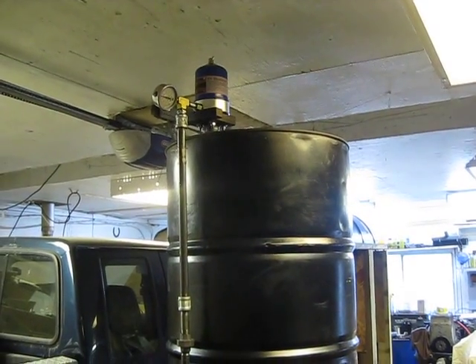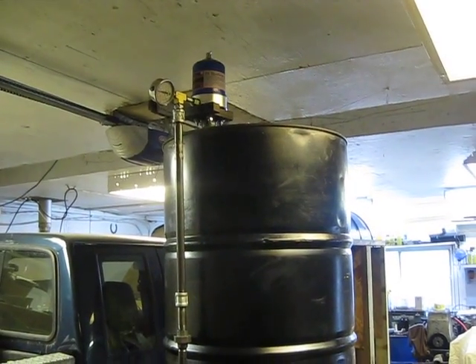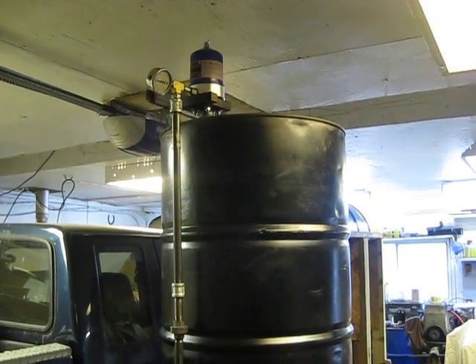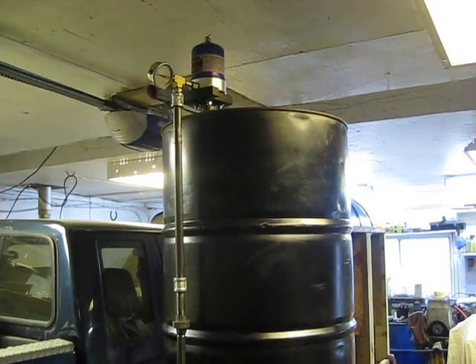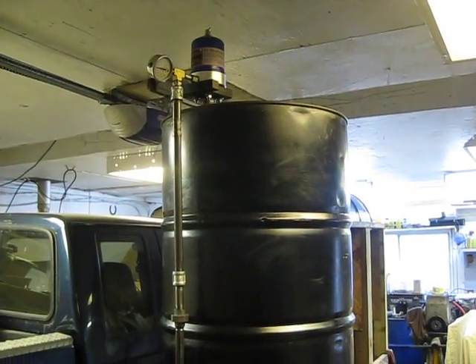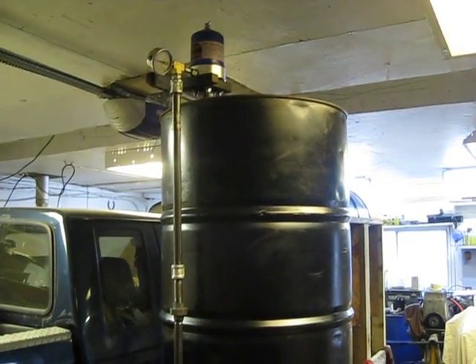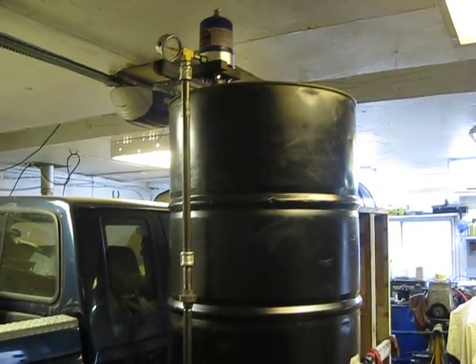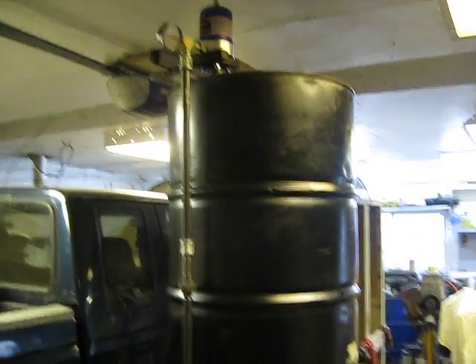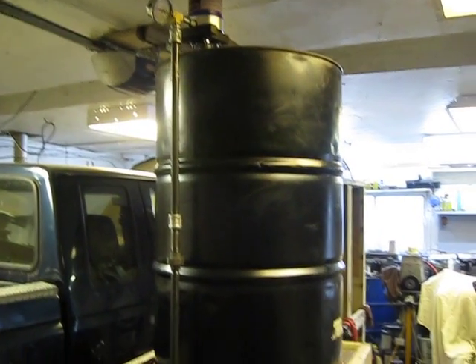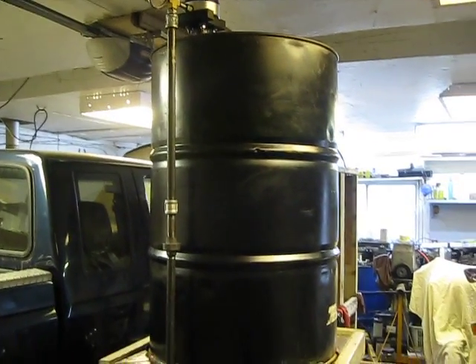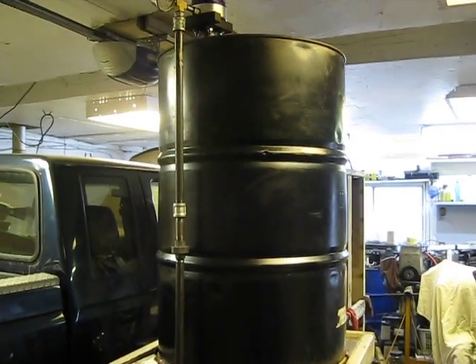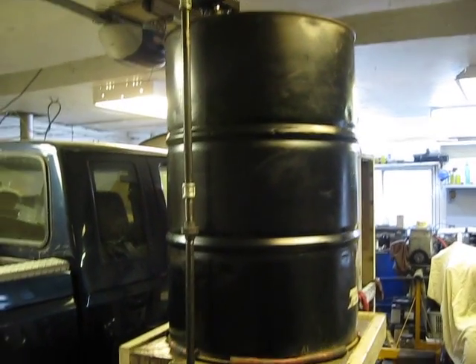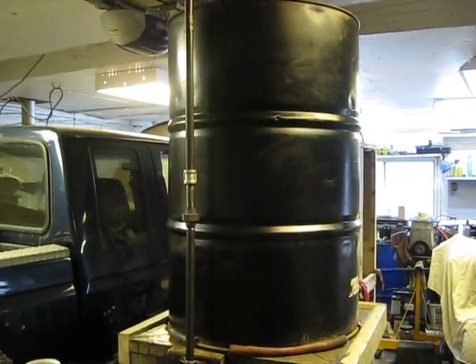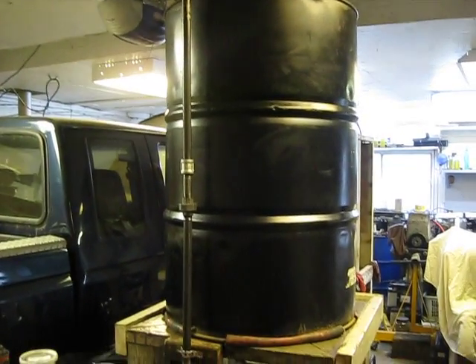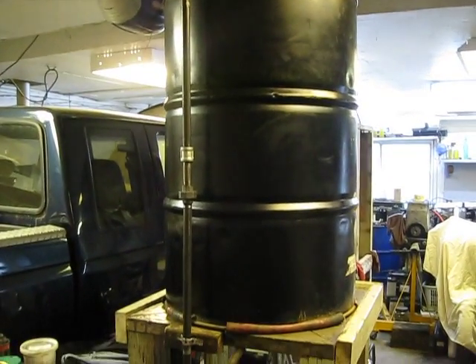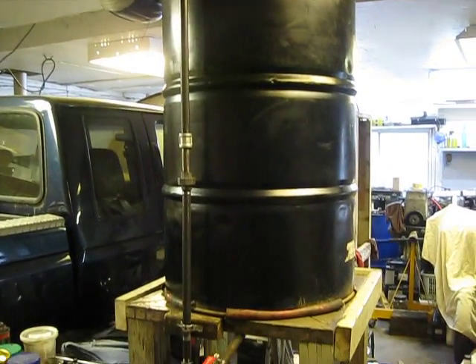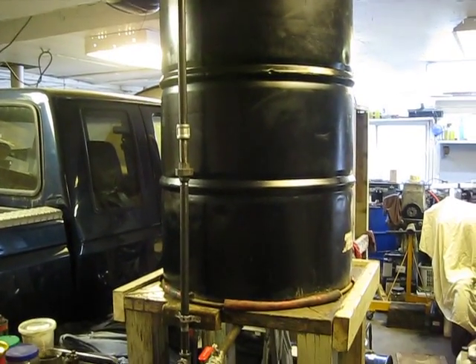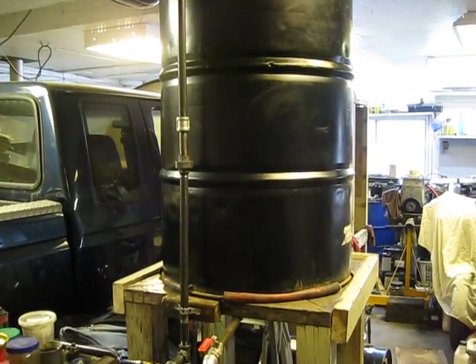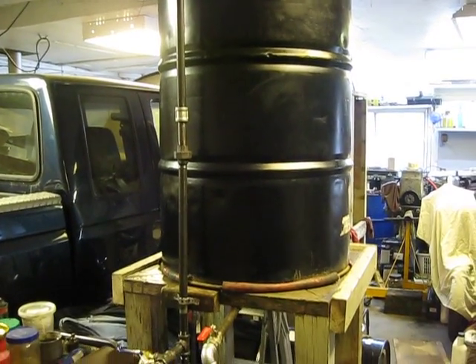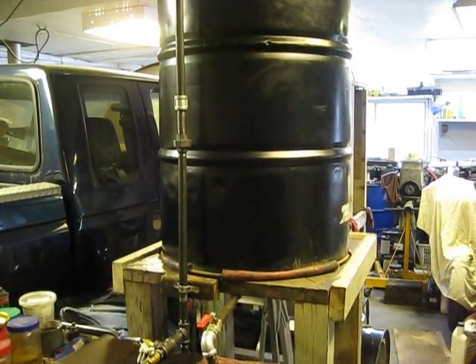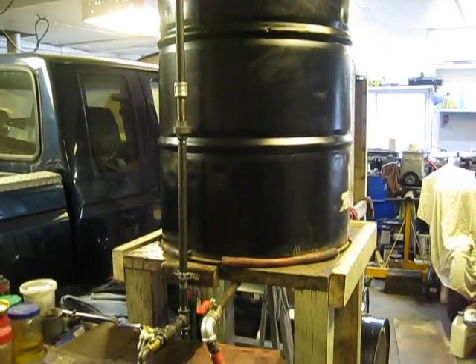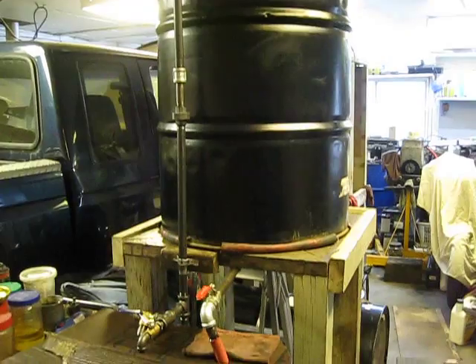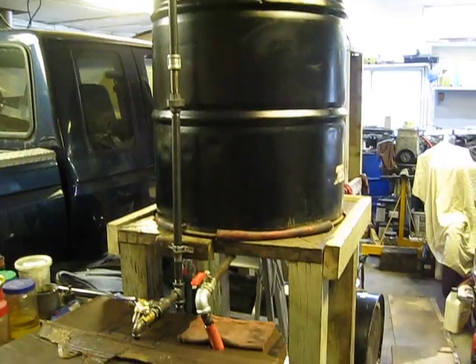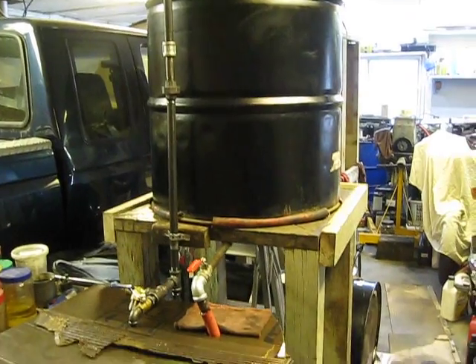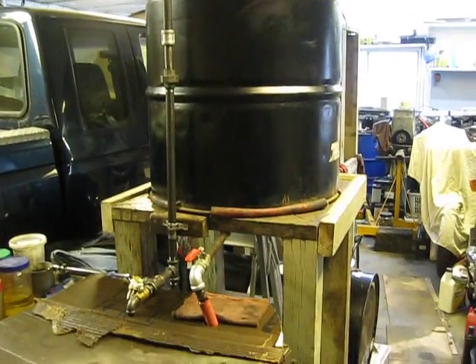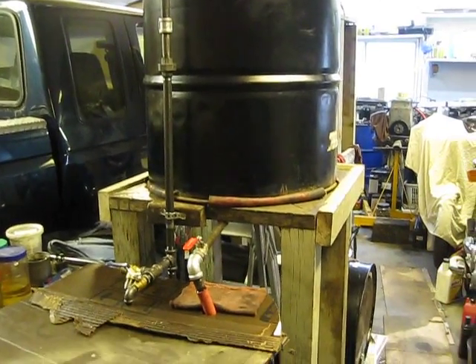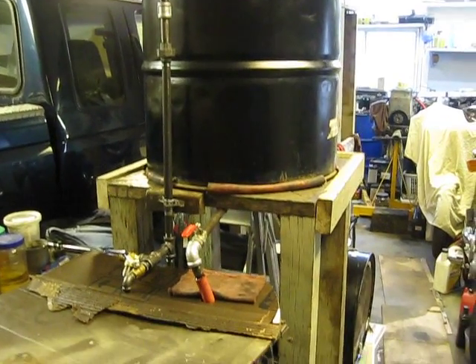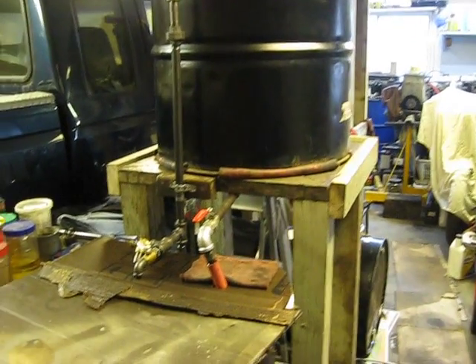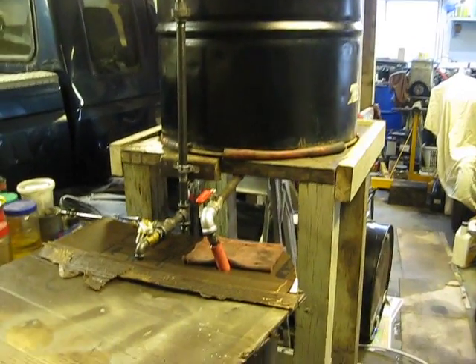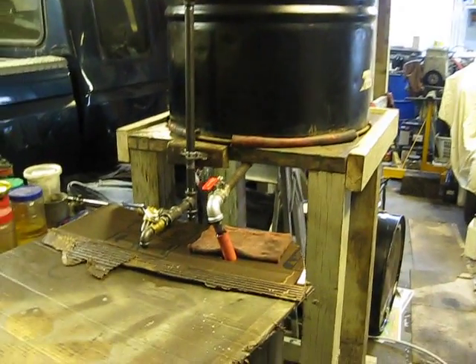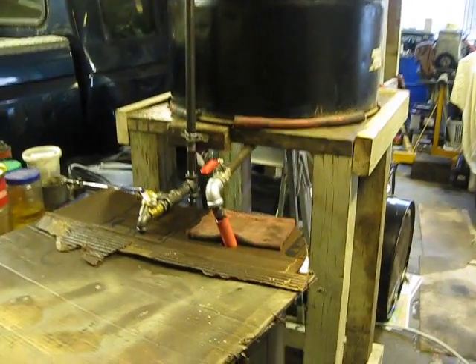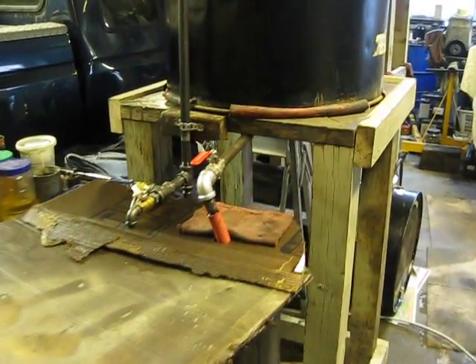Here's the system. It's running right now. I'm just going to give you an overview of it.